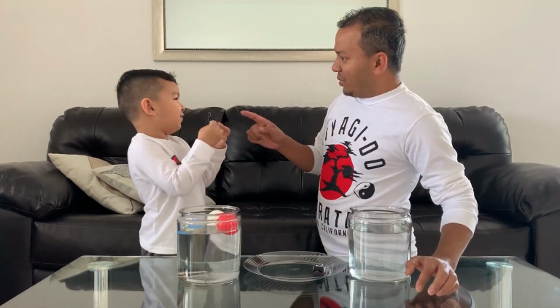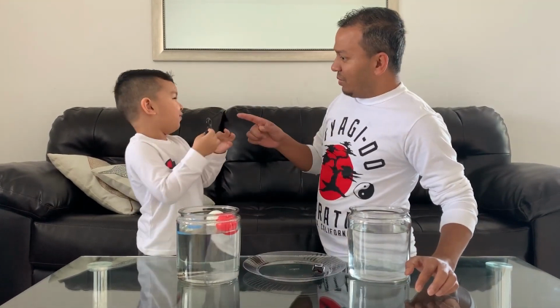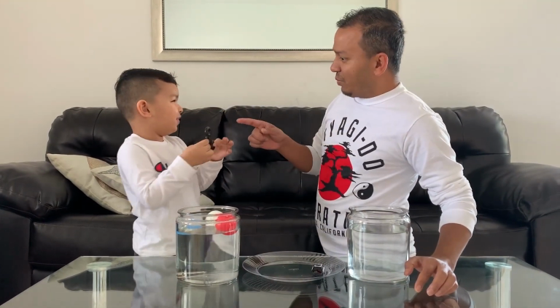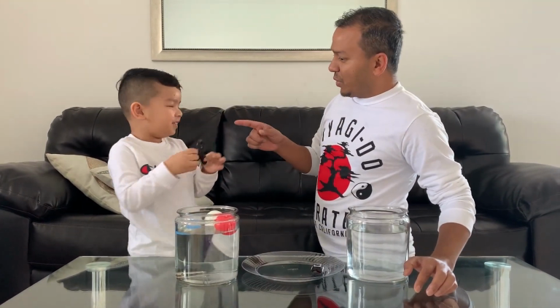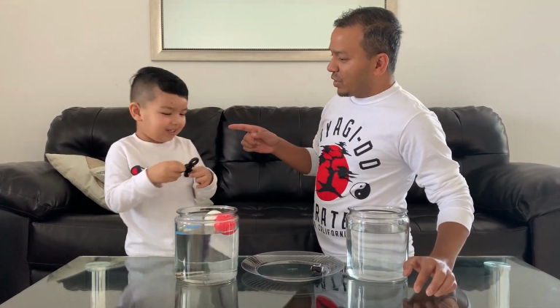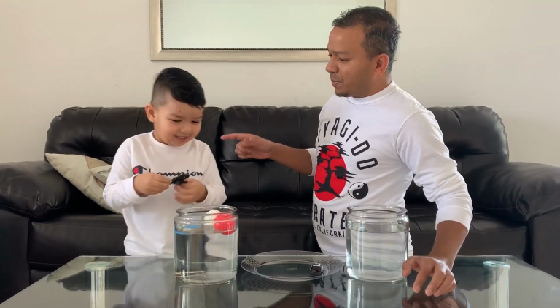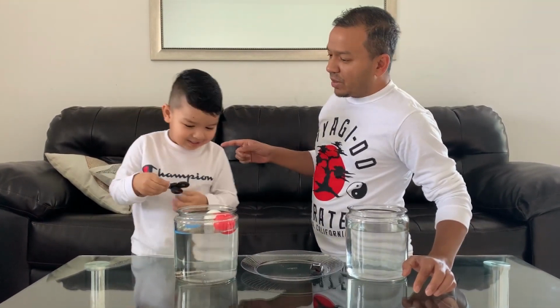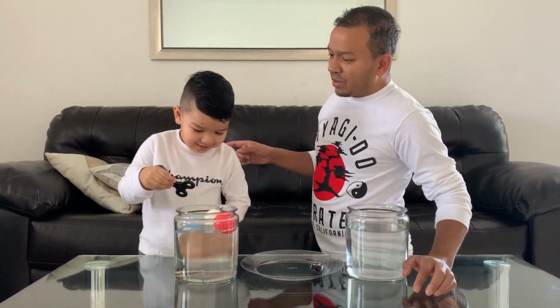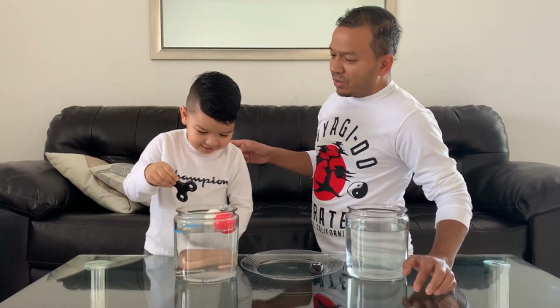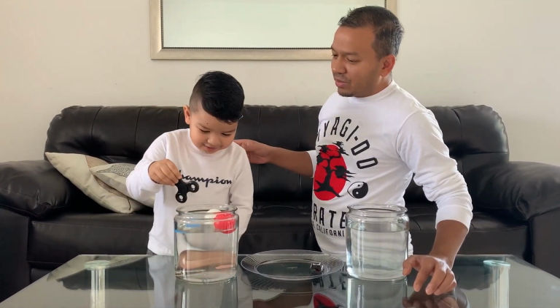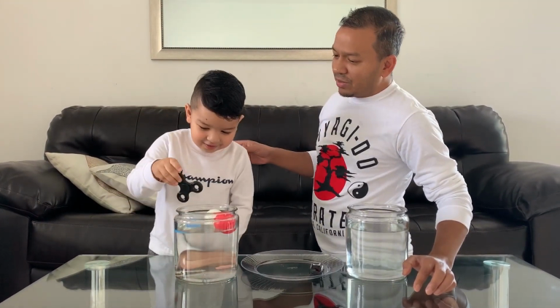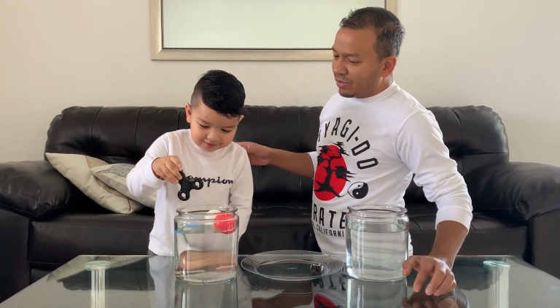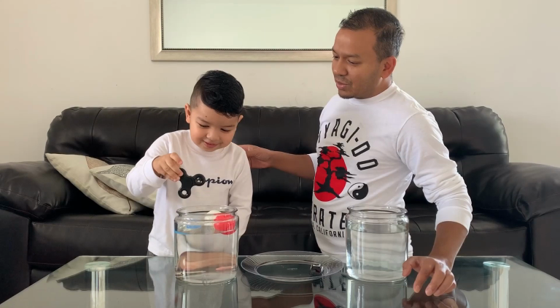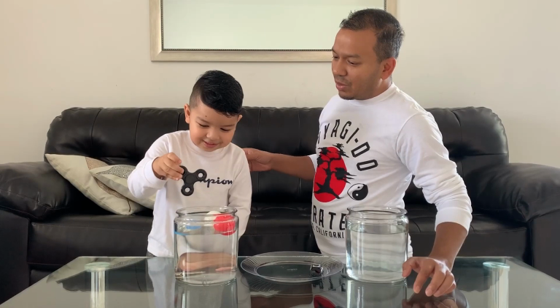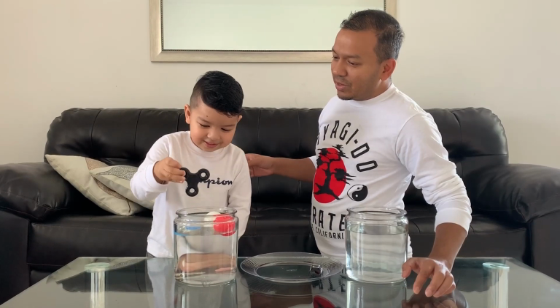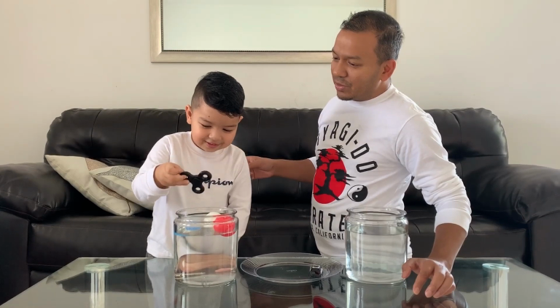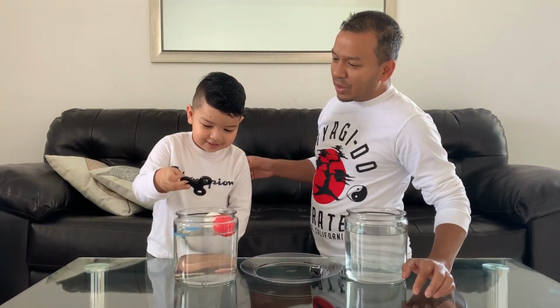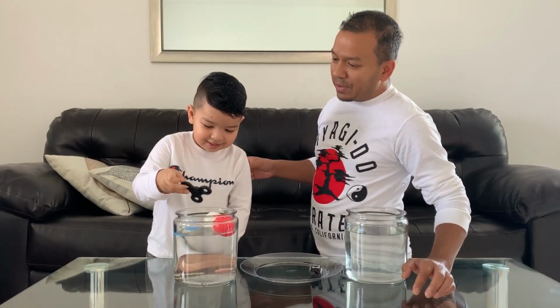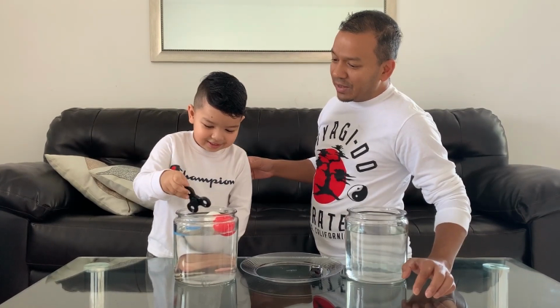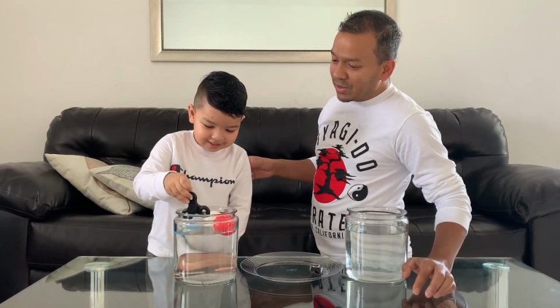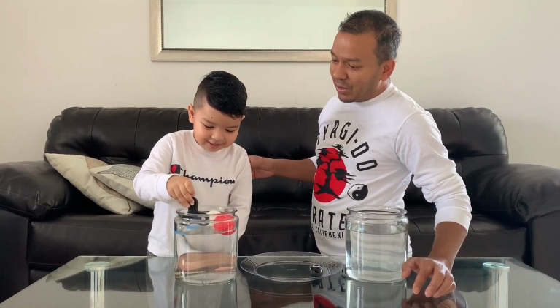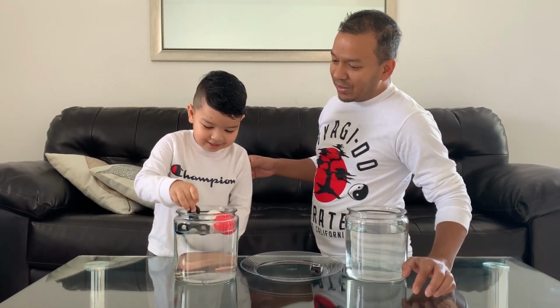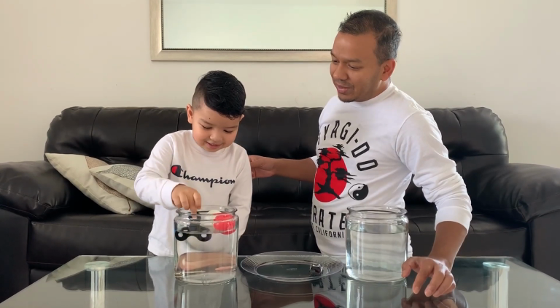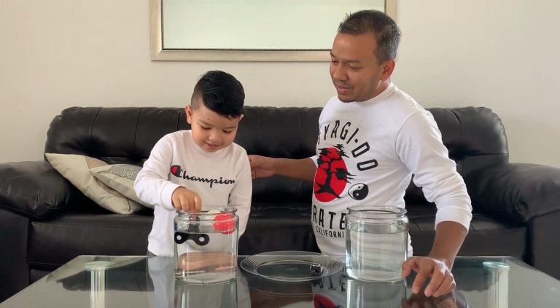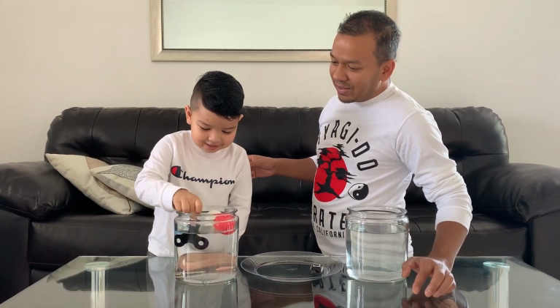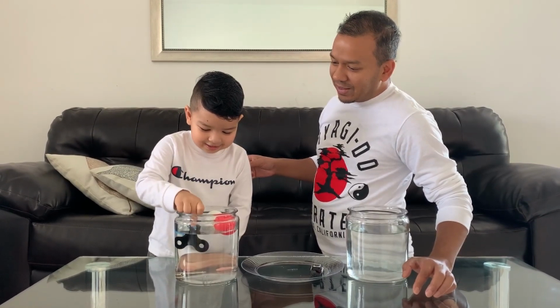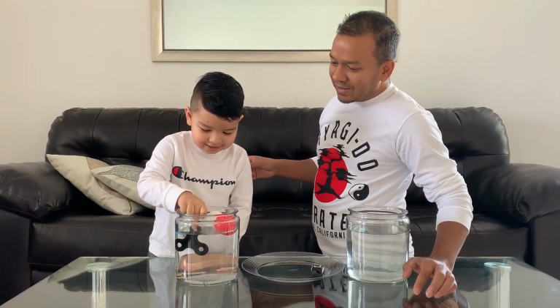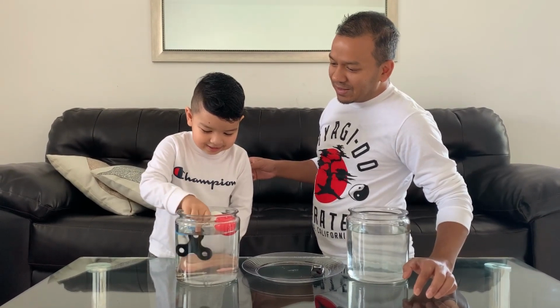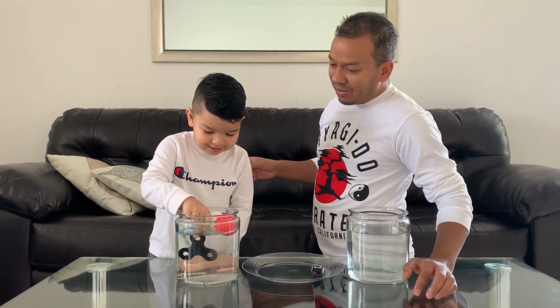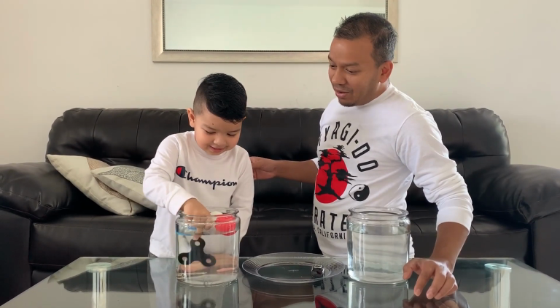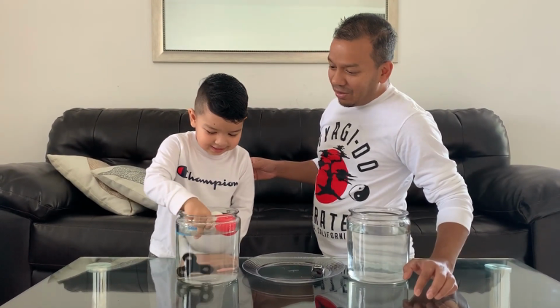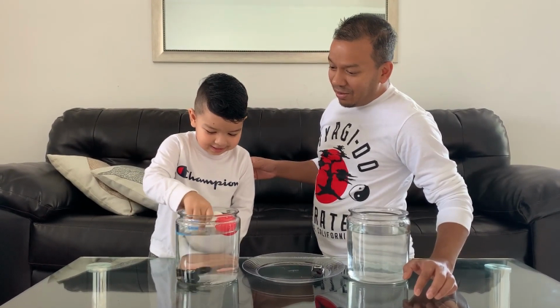You have a fidget spinner? No. Drop it in slowly. Let's see.